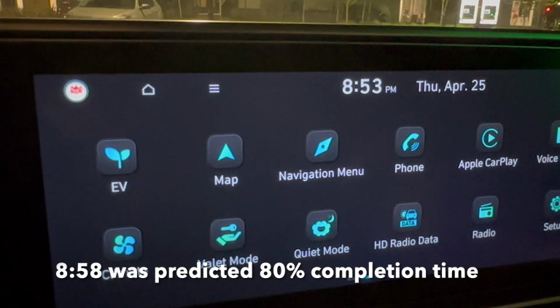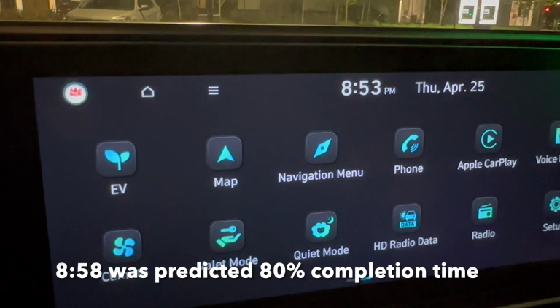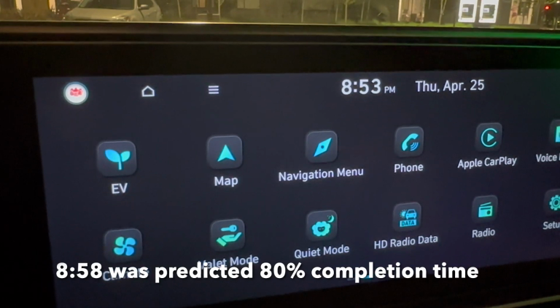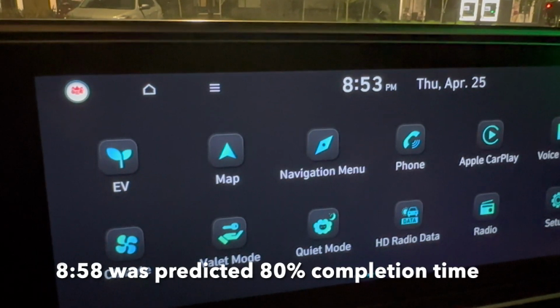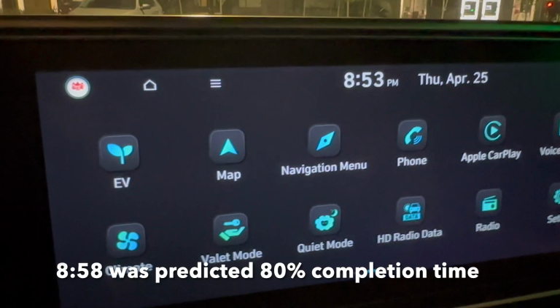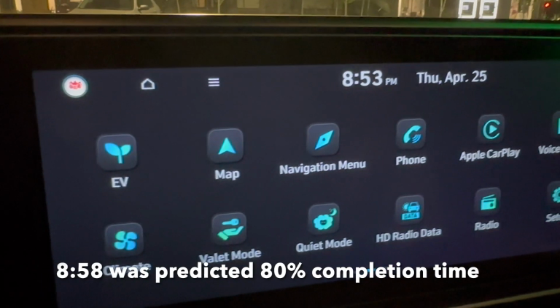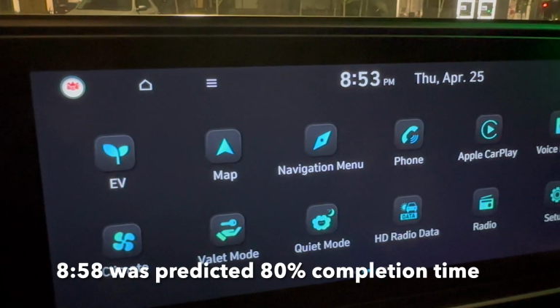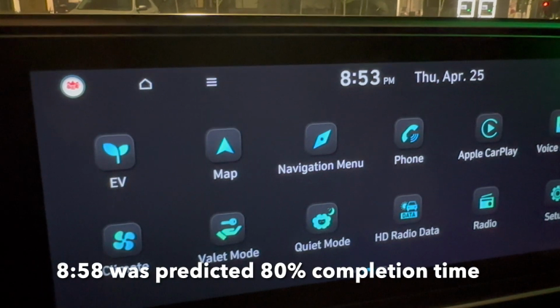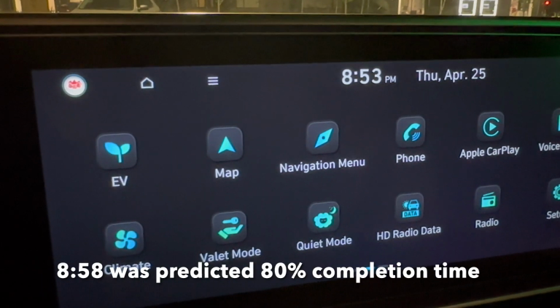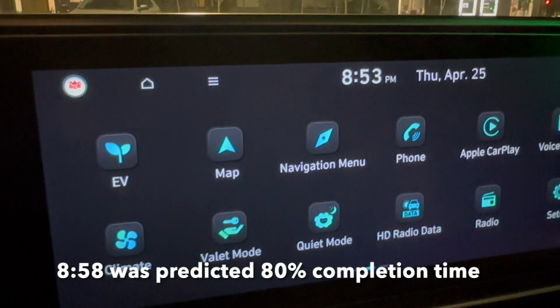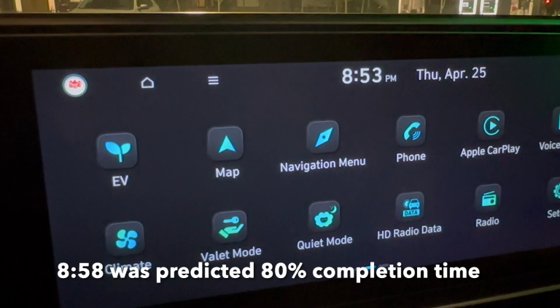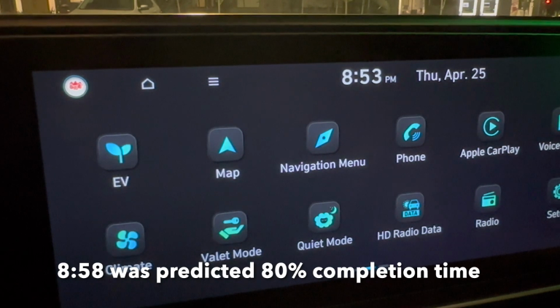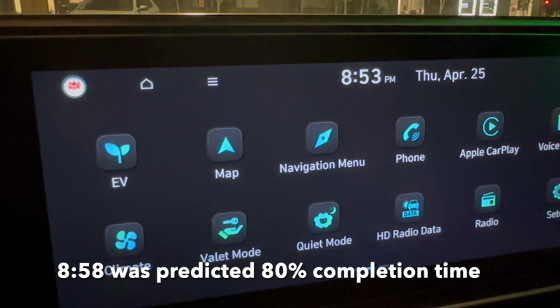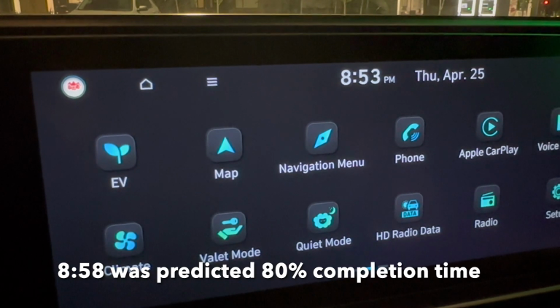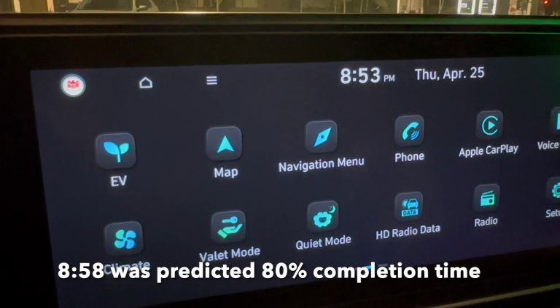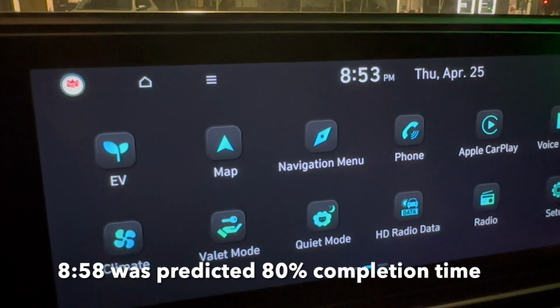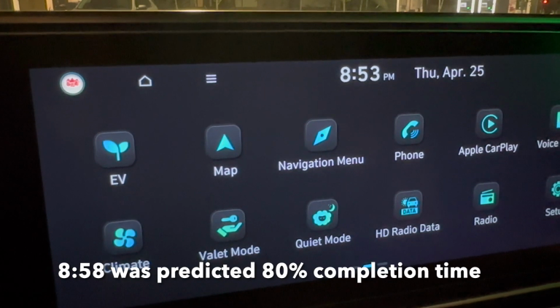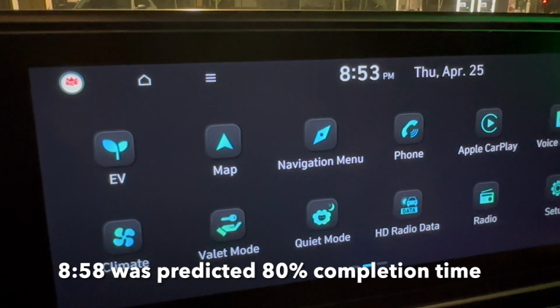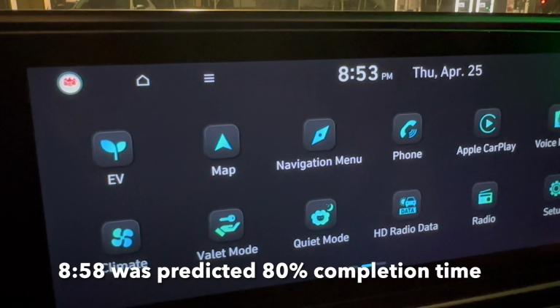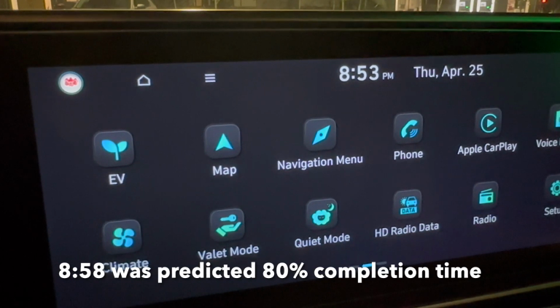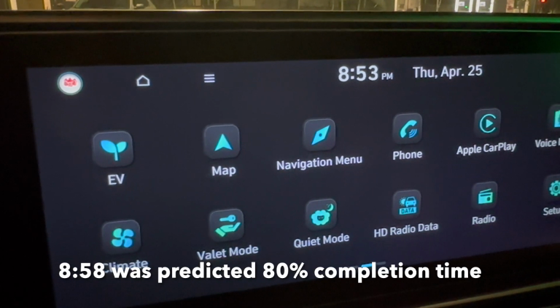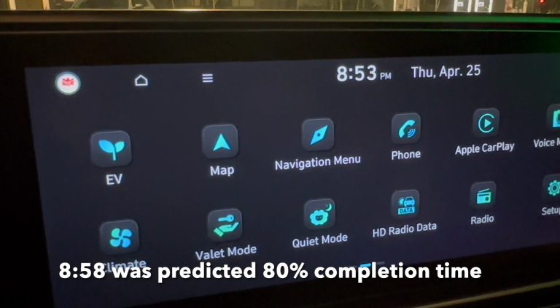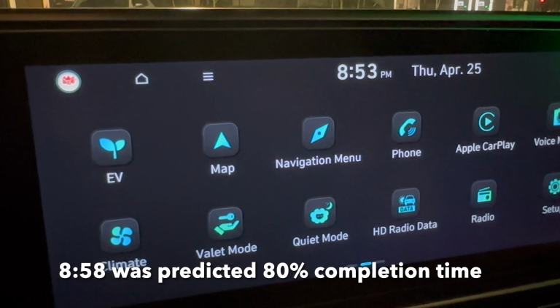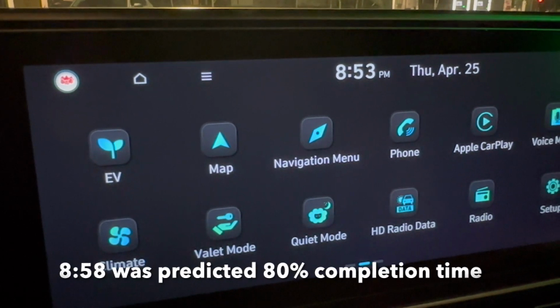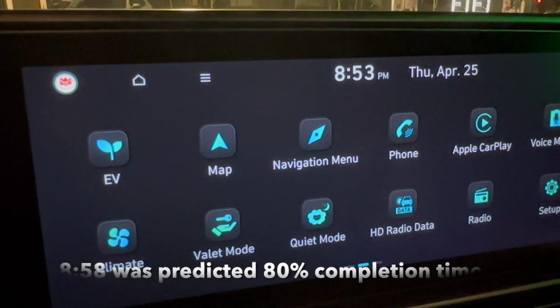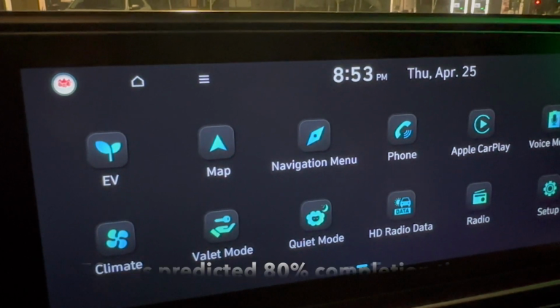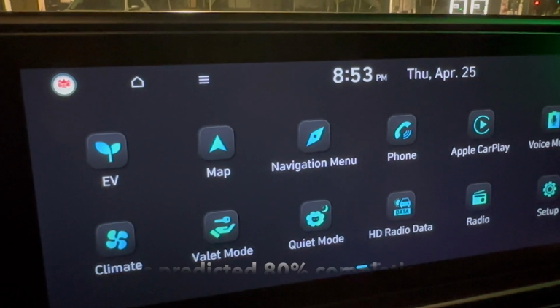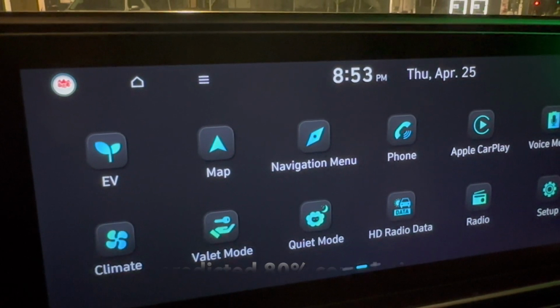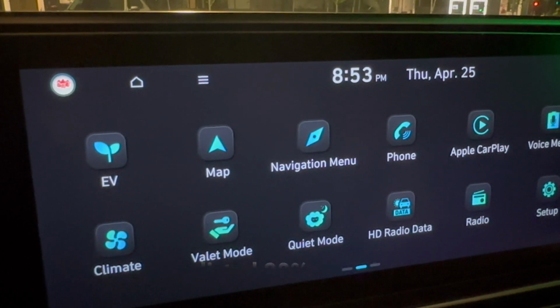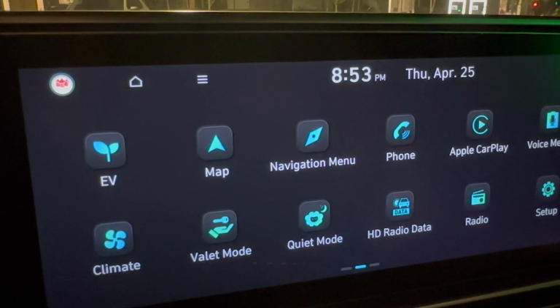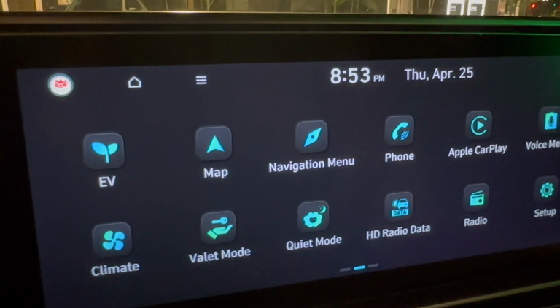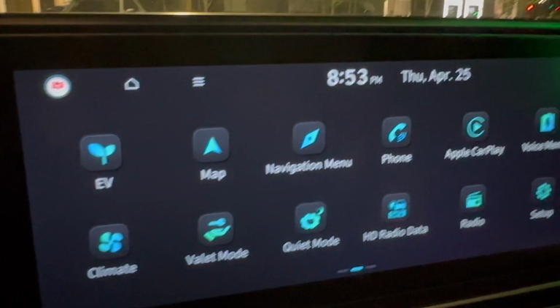I'll go back and check exactly what the time was, and I'll put the exact elapsed time down in the video.